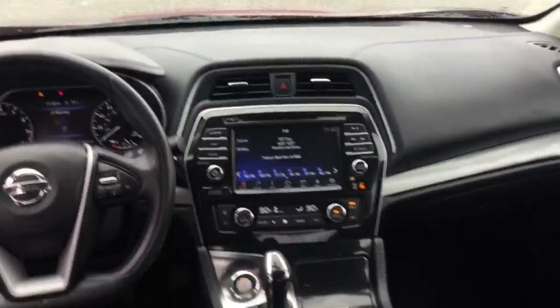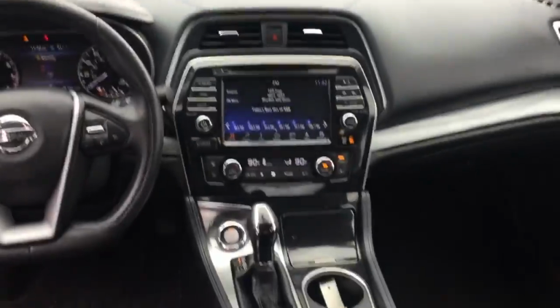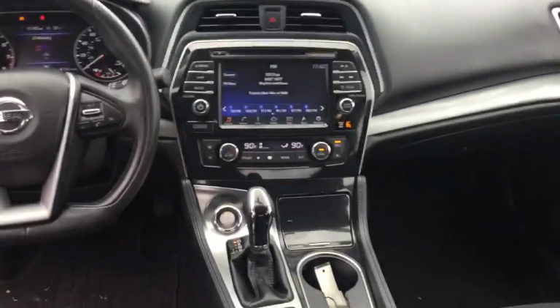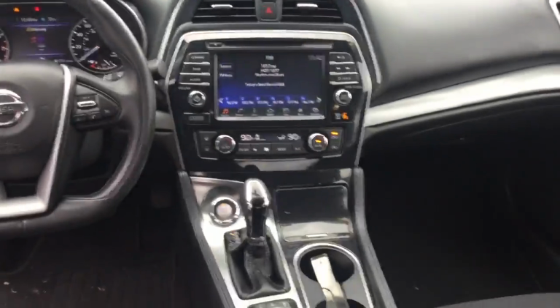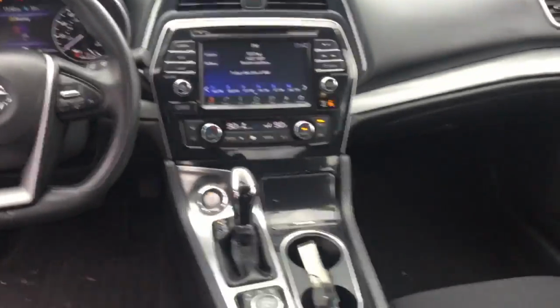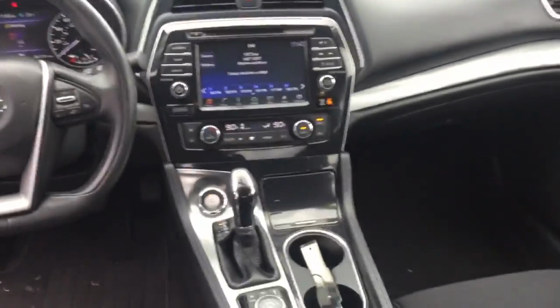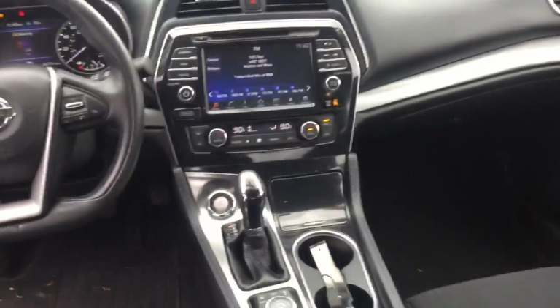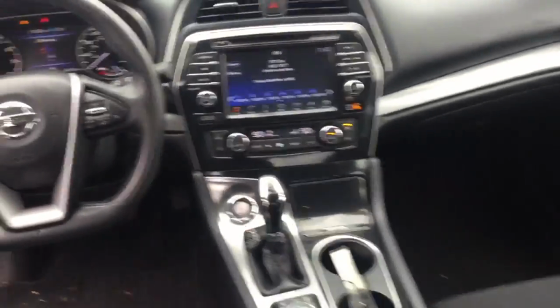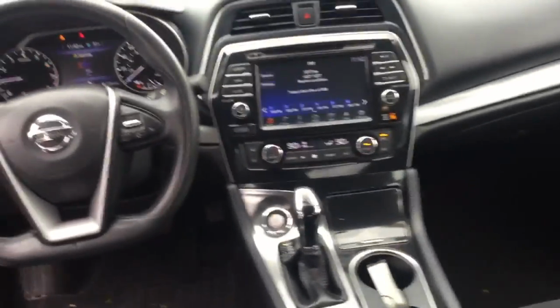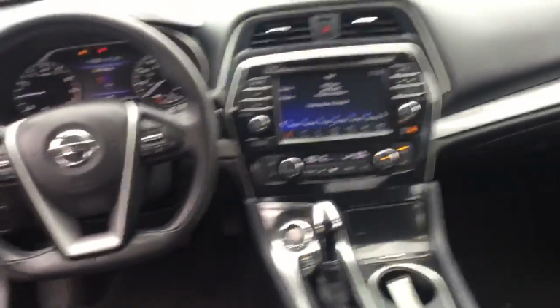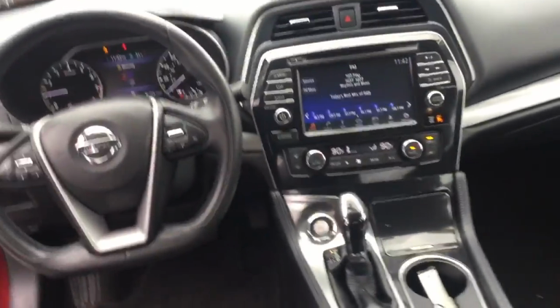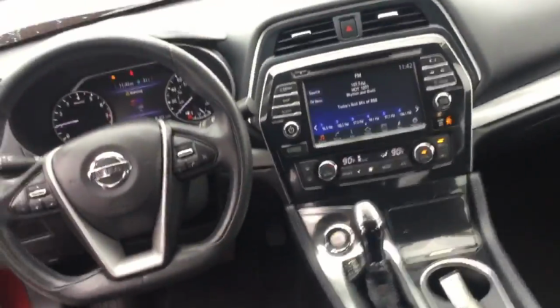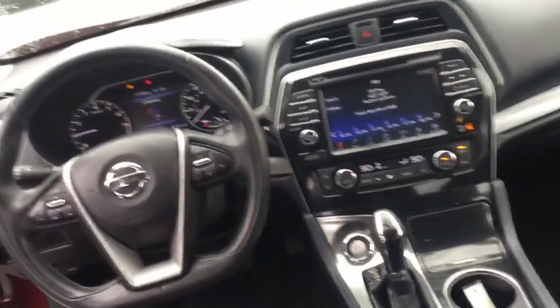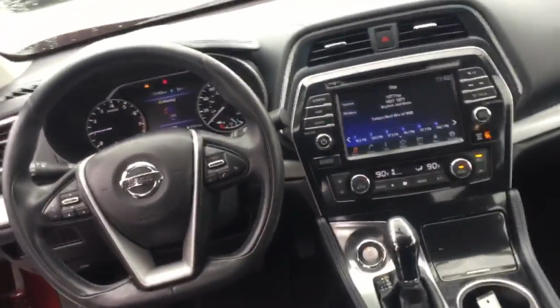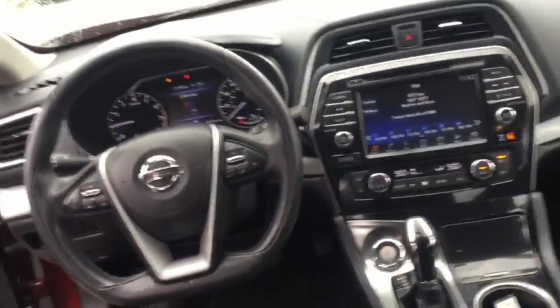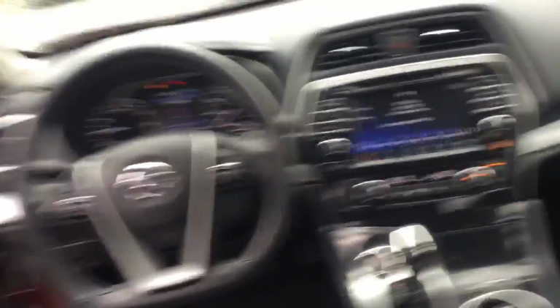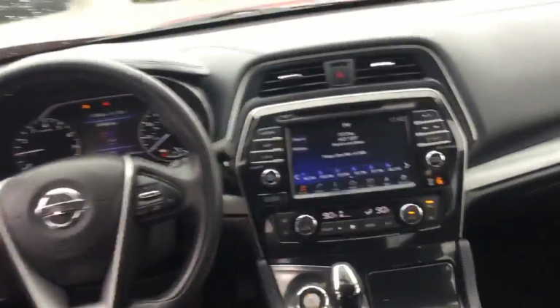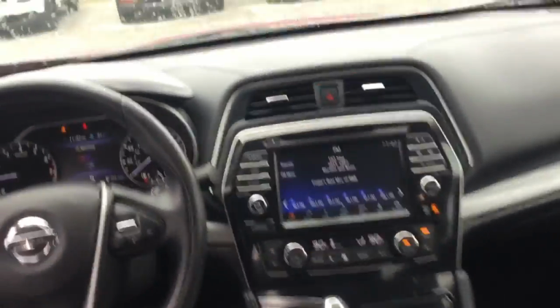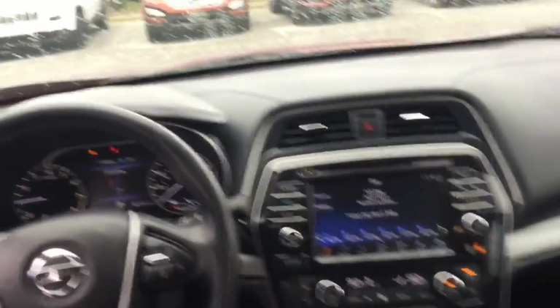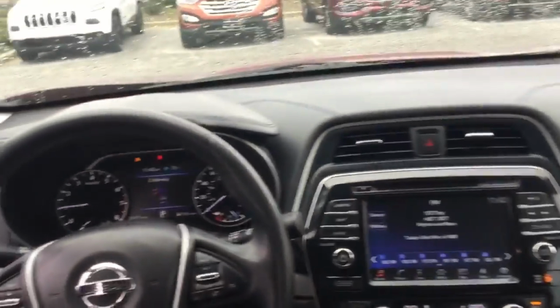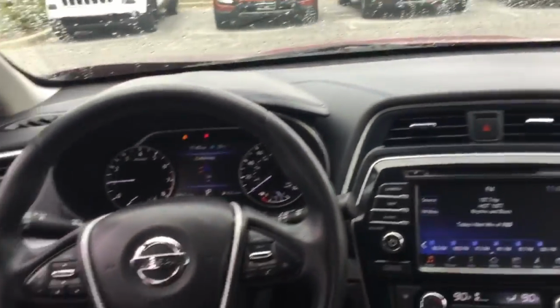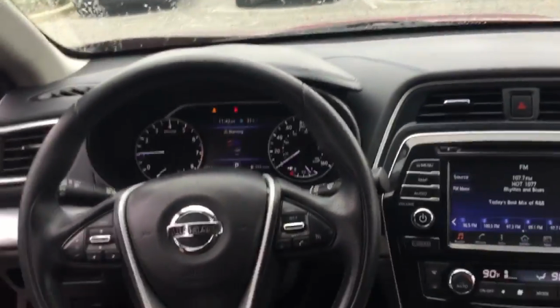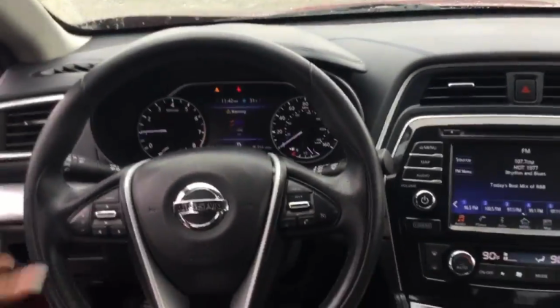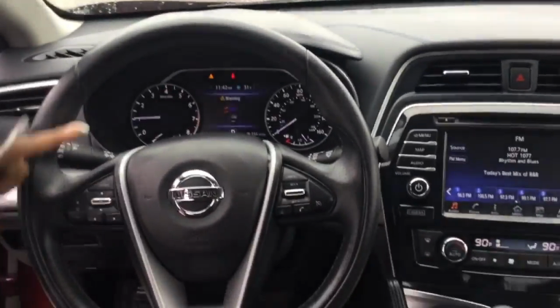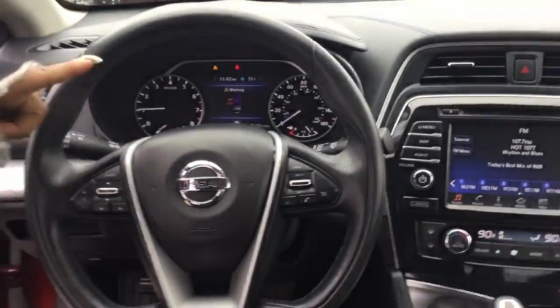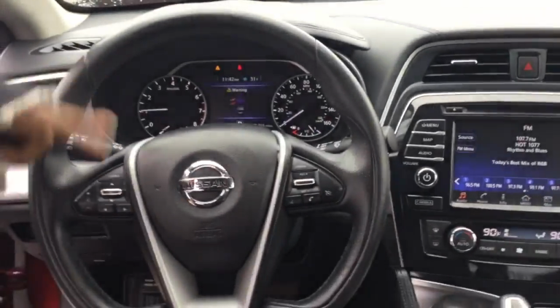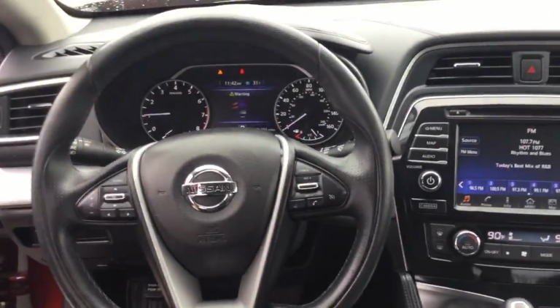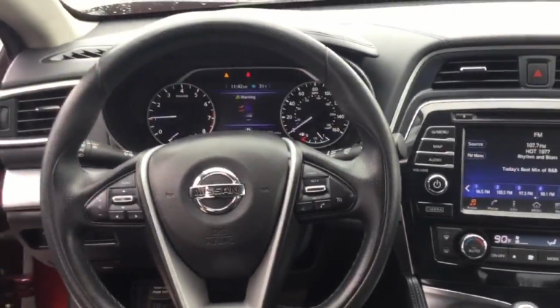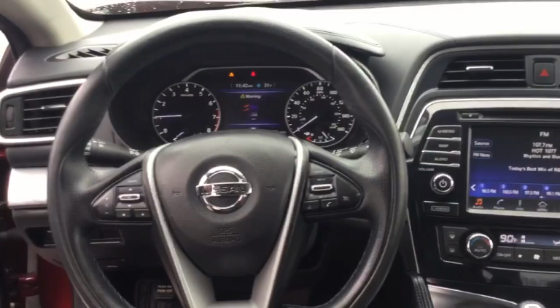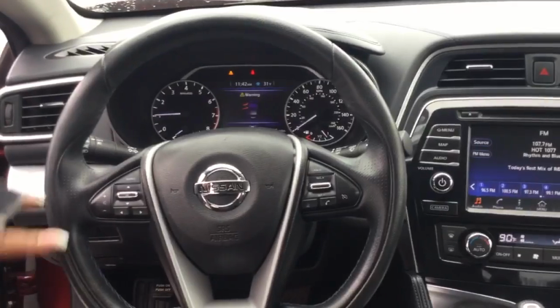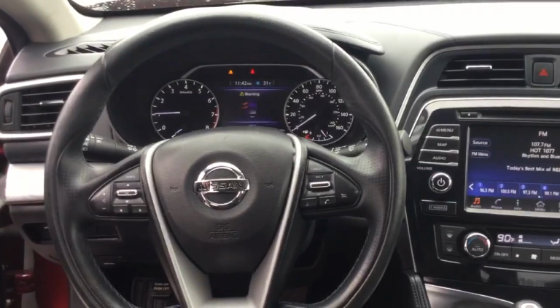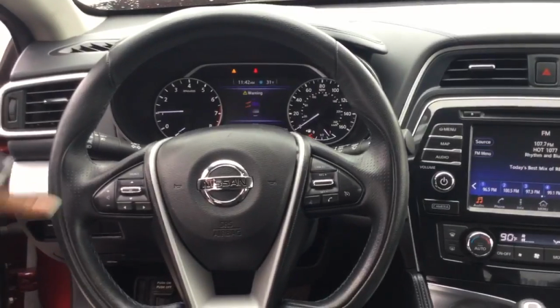Anyhow, let's look at the steering wheel. You'll see that it has Bluetooth capabilities, cruise control, and you can adjust your music right from the wheel.